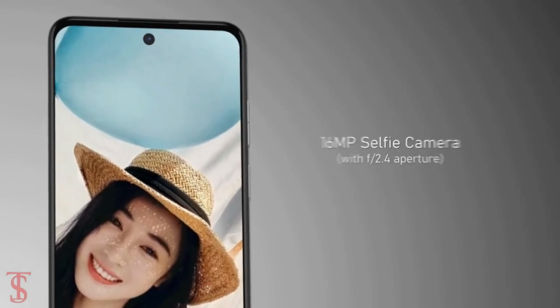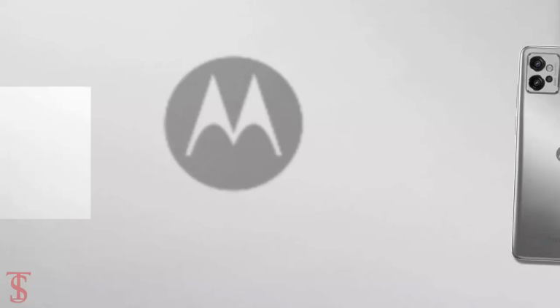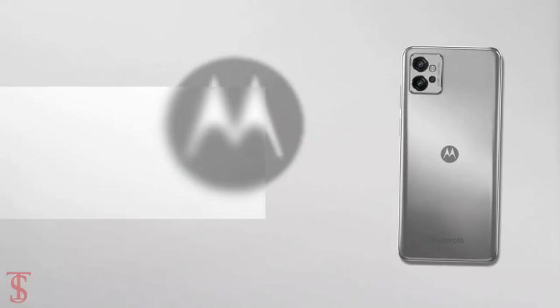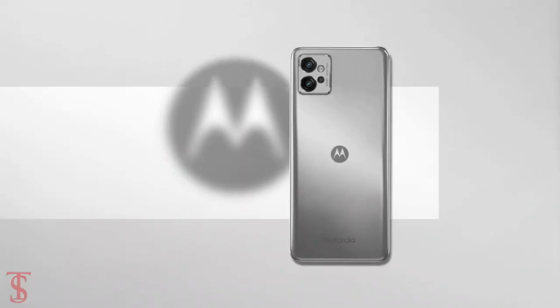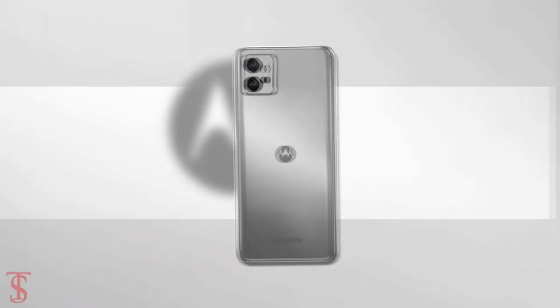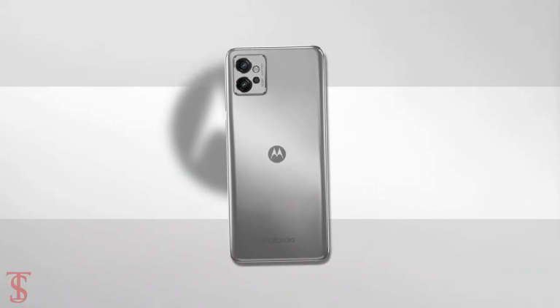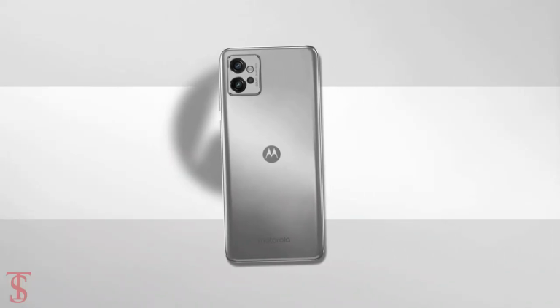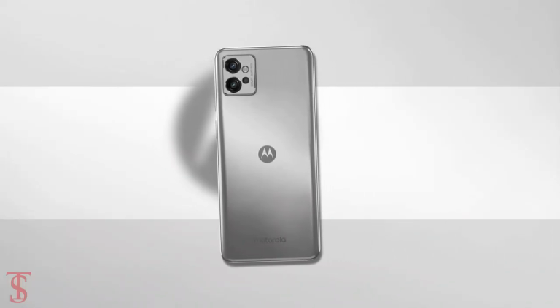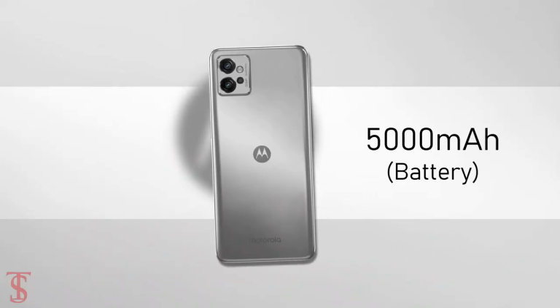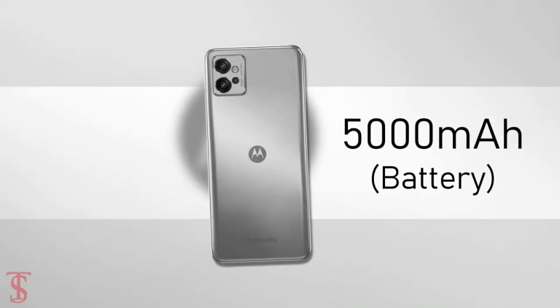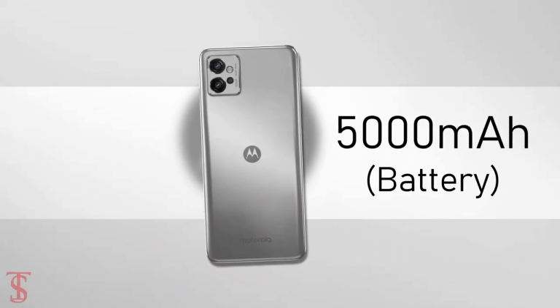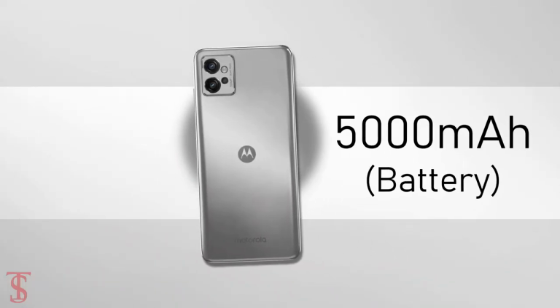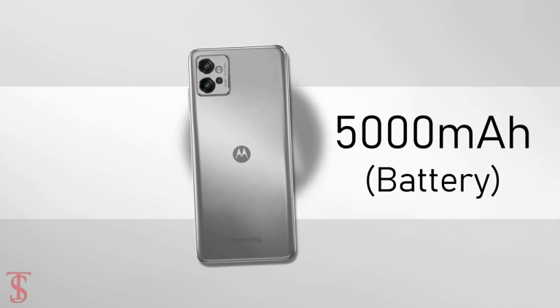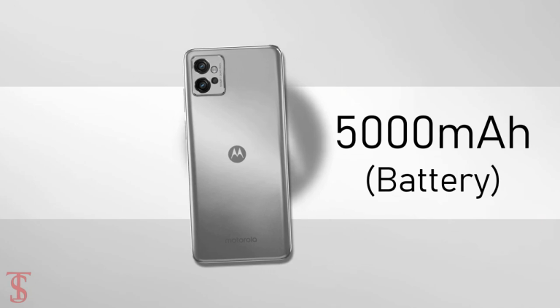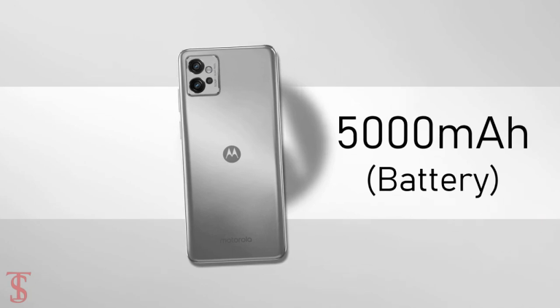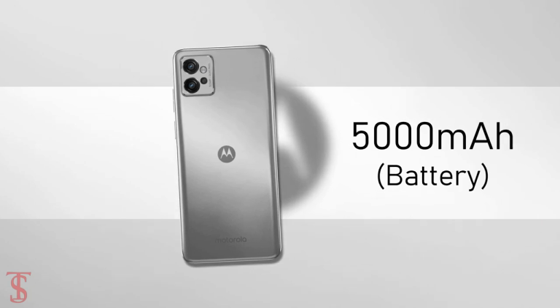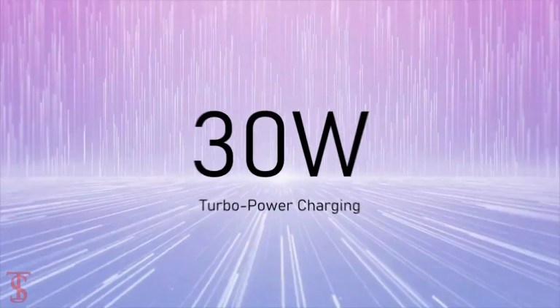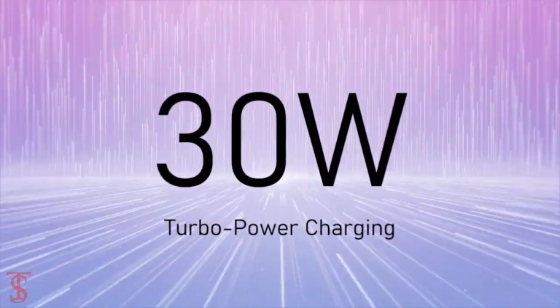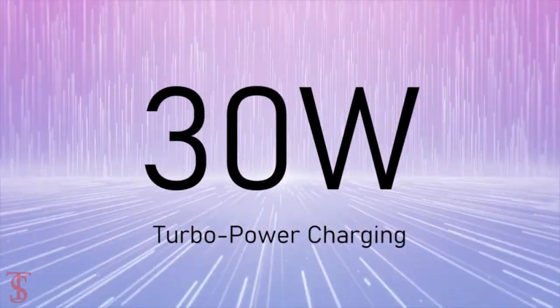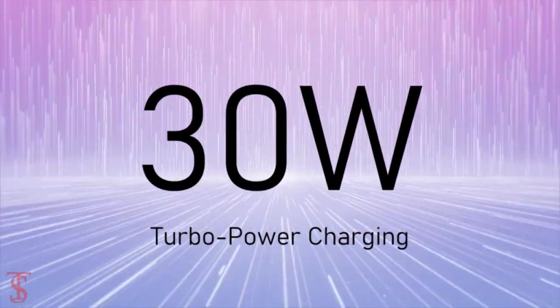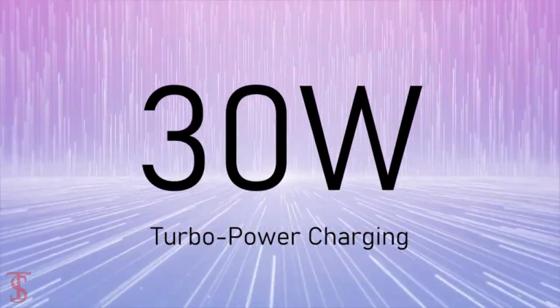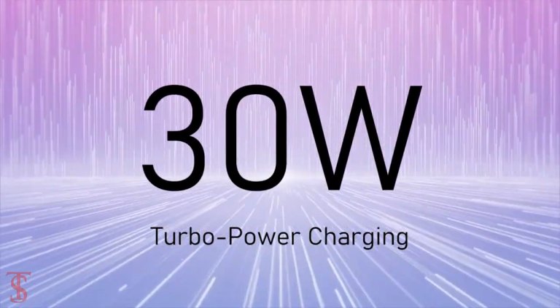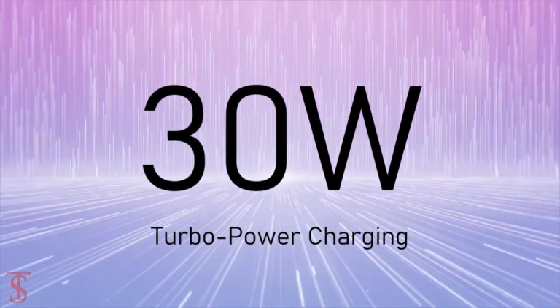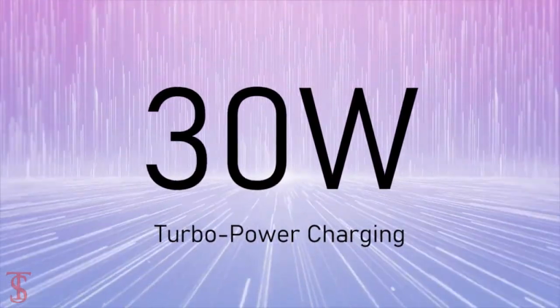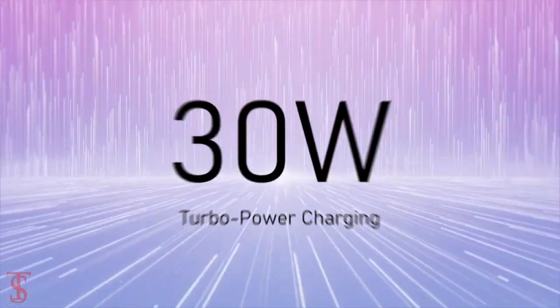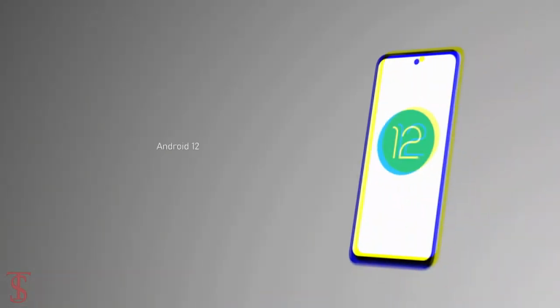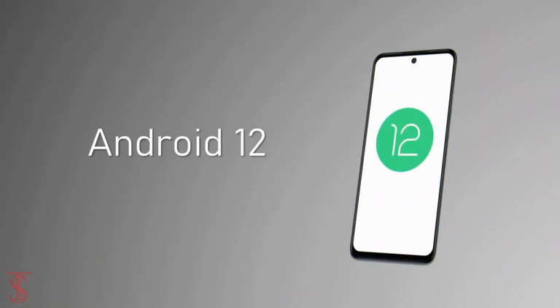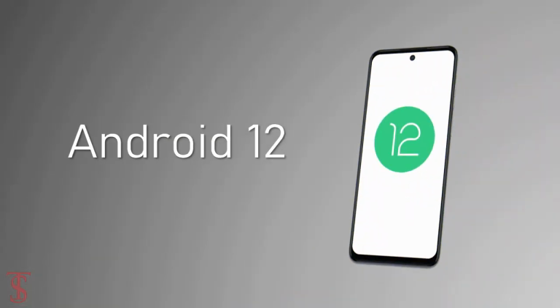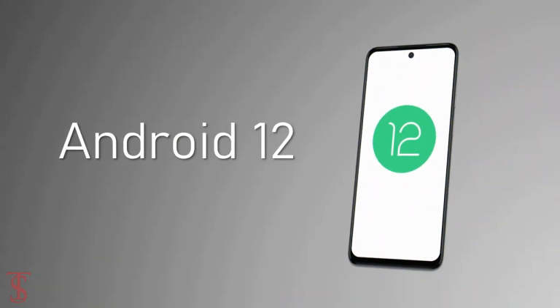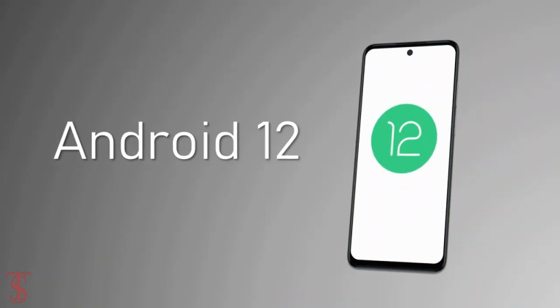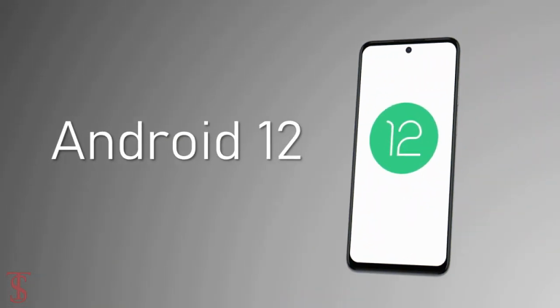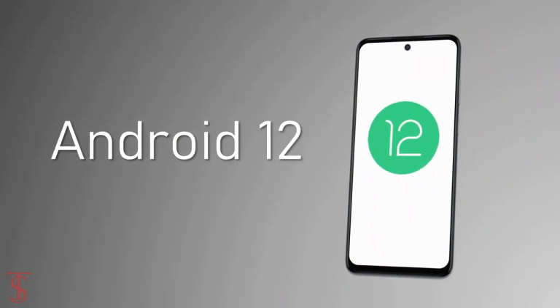The device comes backed by a massive 5000mAh battery that supports 30W turbo power charging, and it runs on Android 12 out of the box.